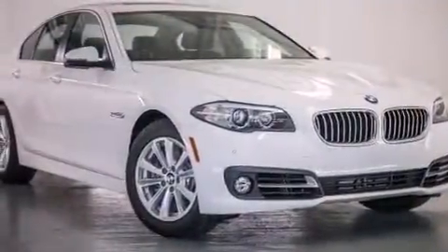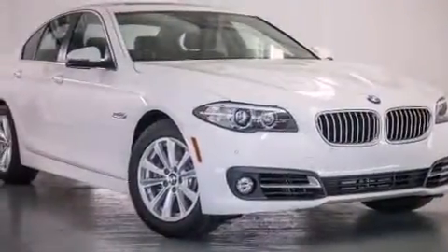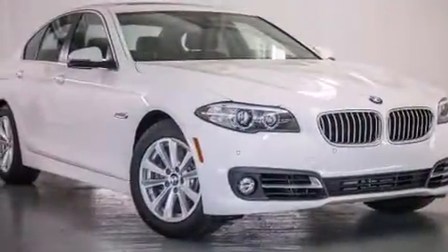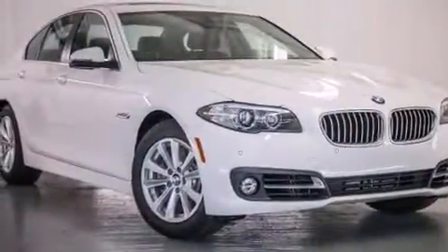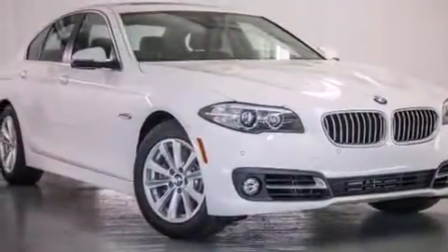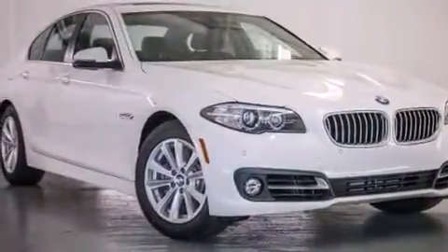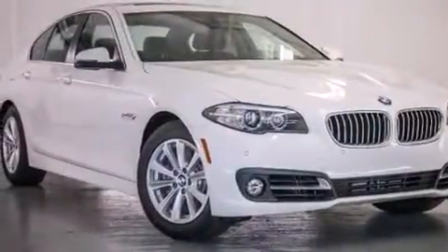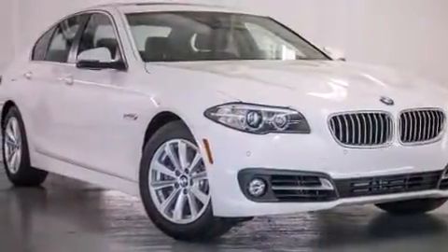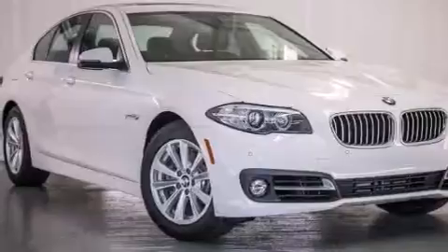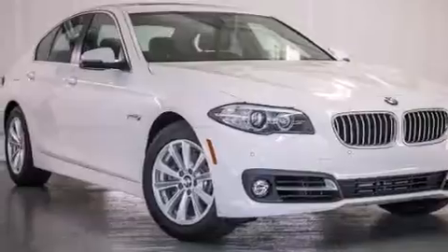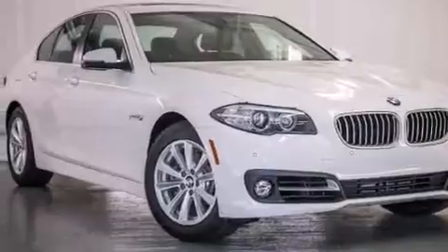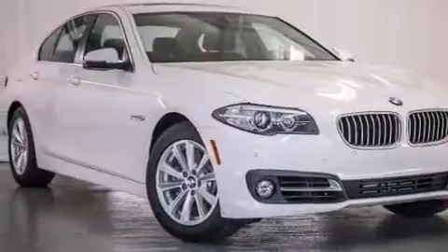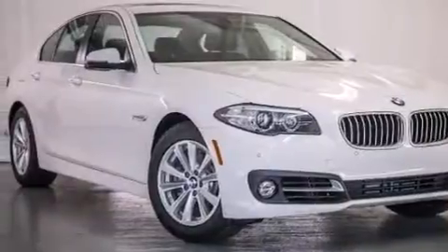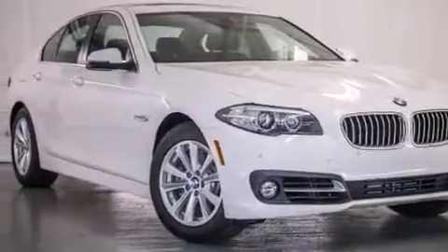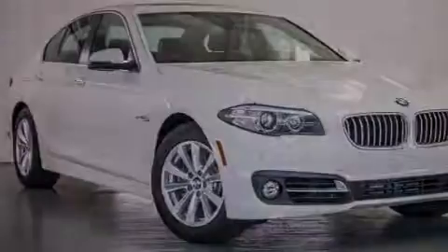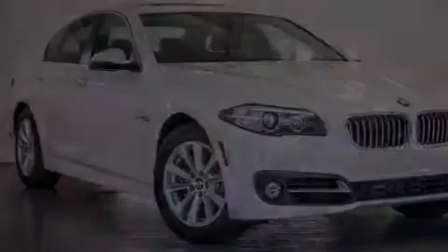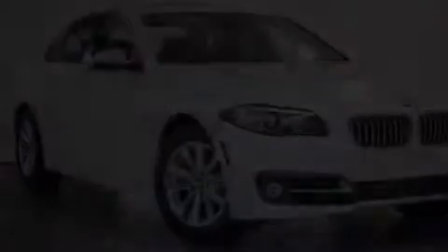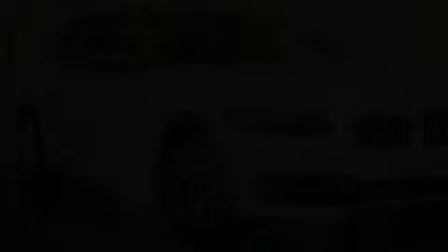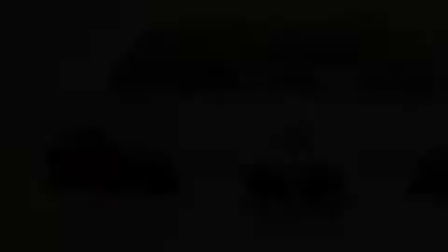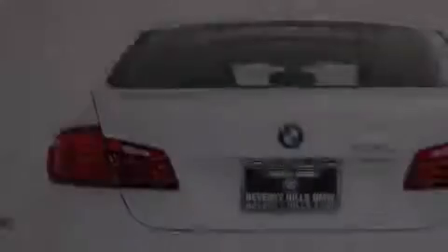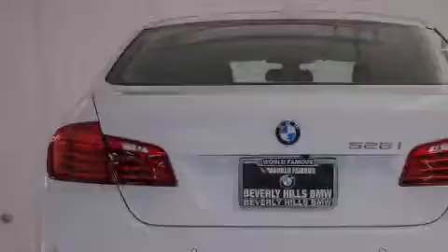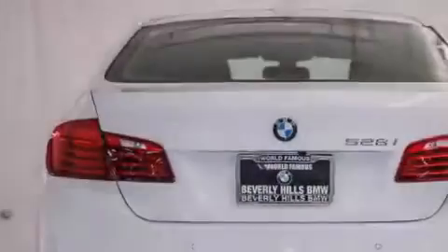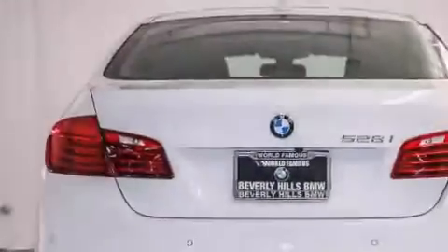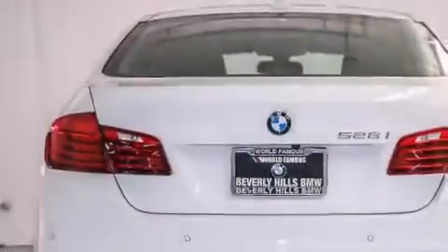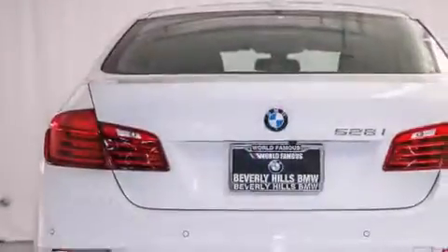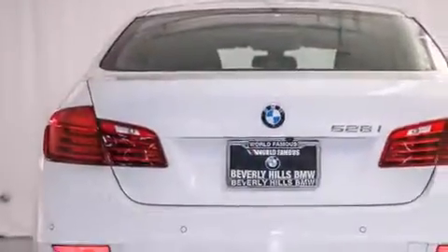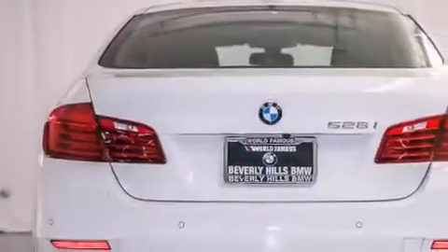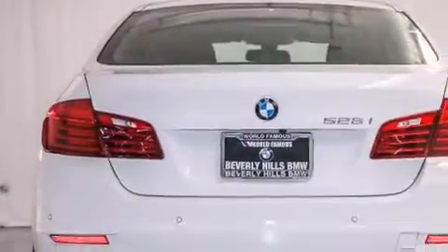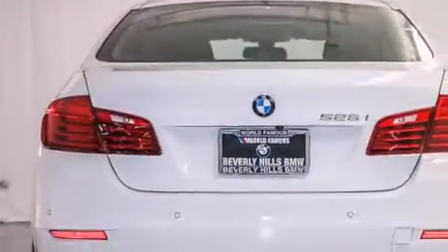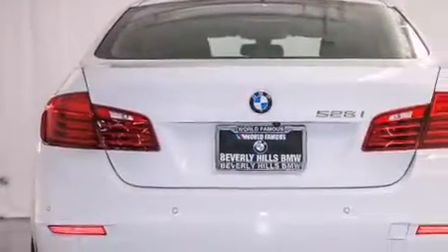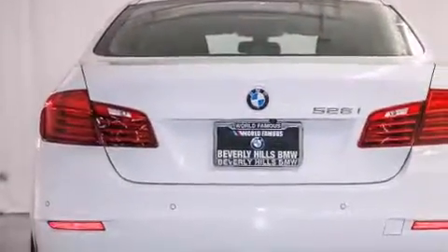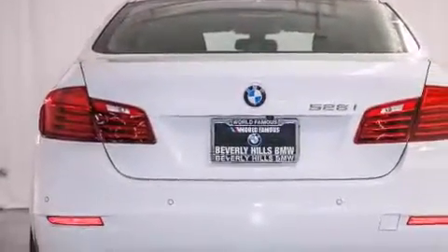With an EPA estimated rating of 34 miles per gallon on the highway, it's easy to see how you can save.